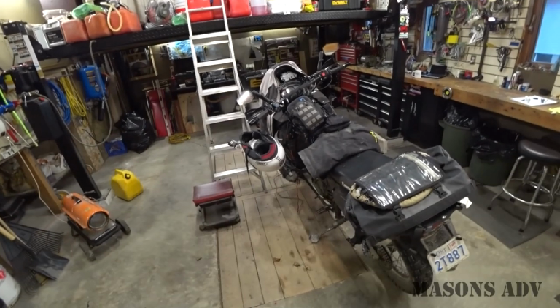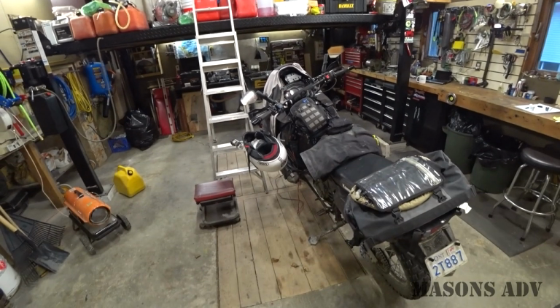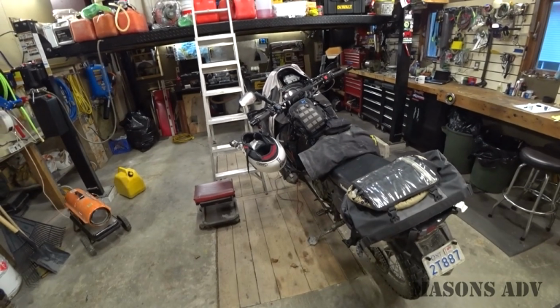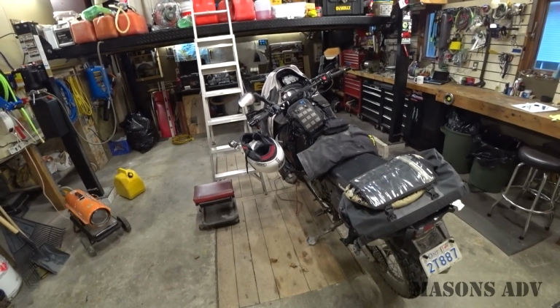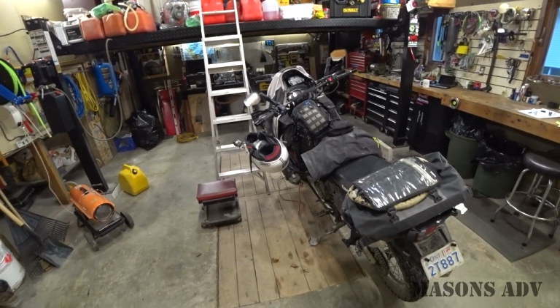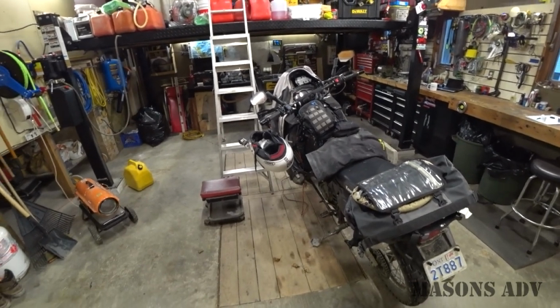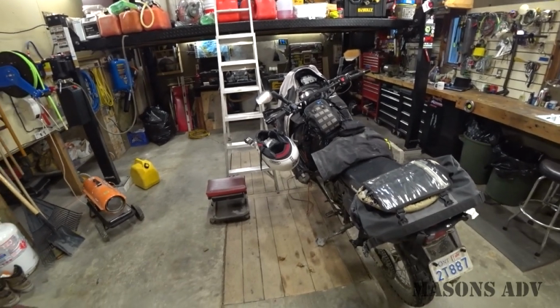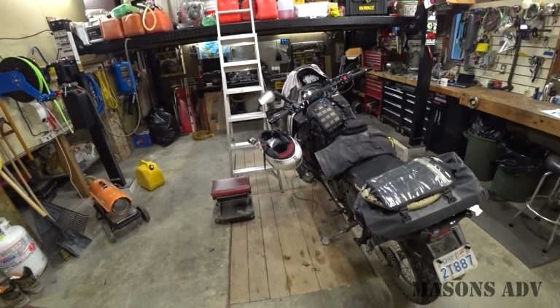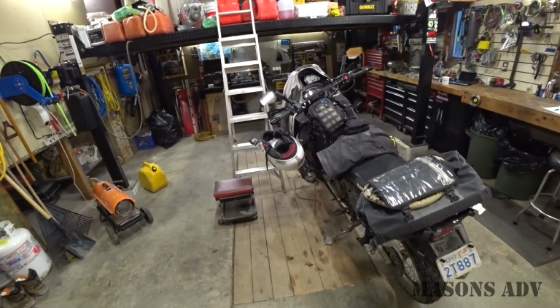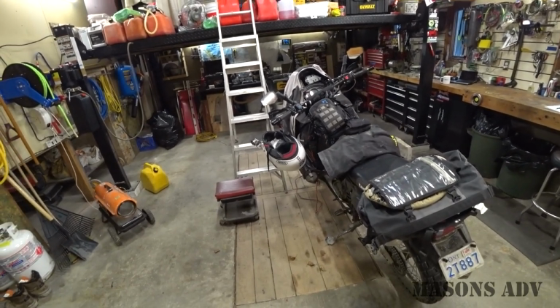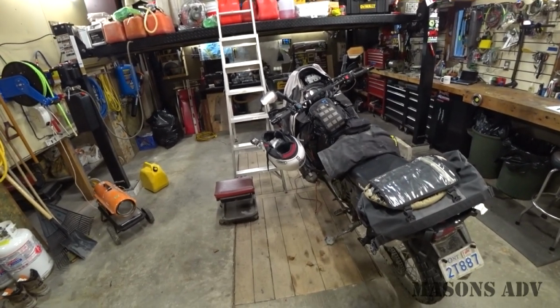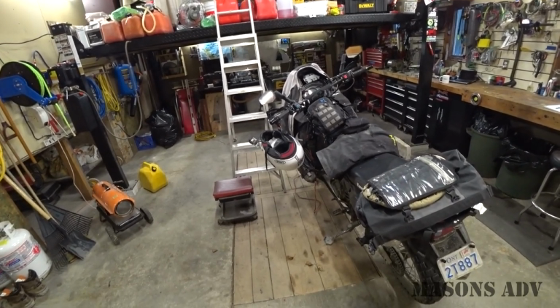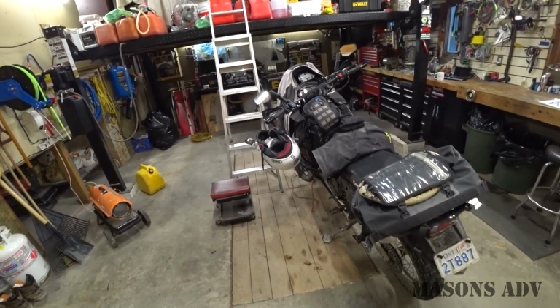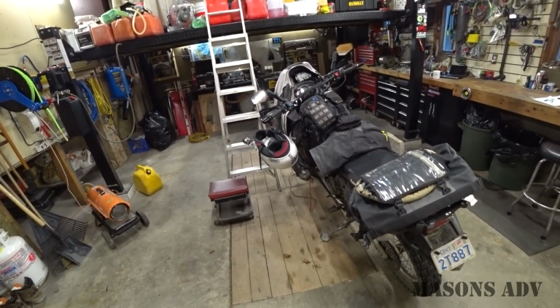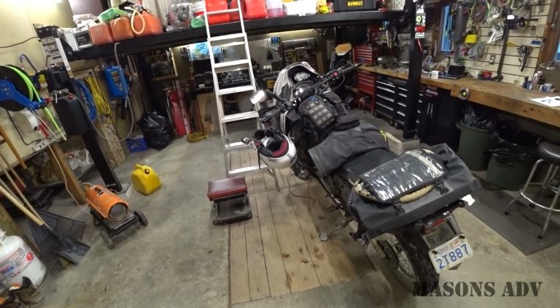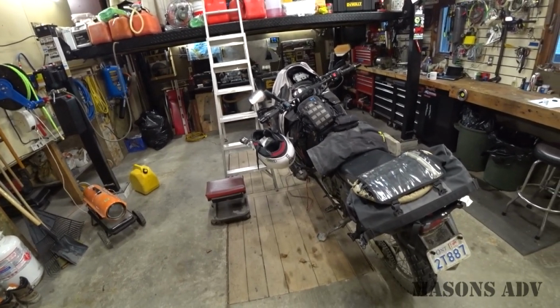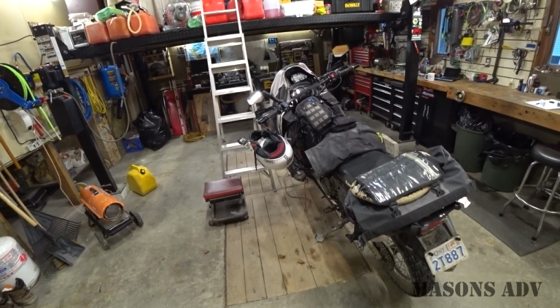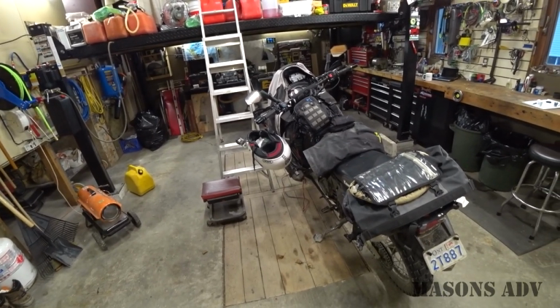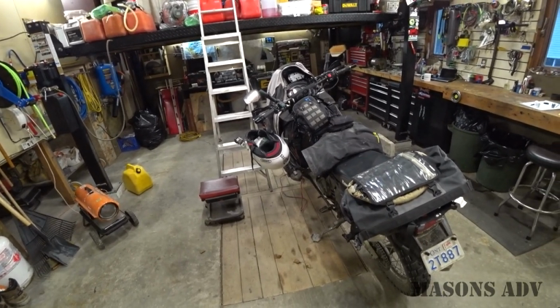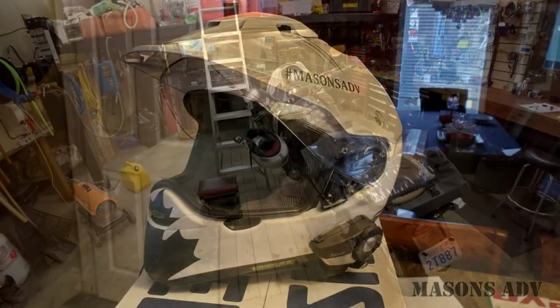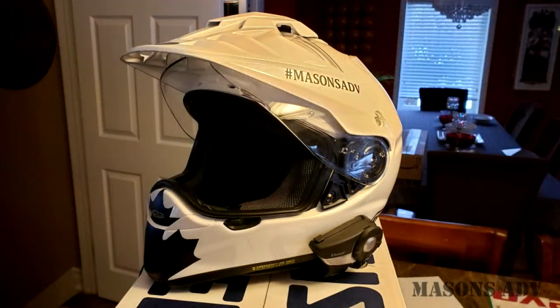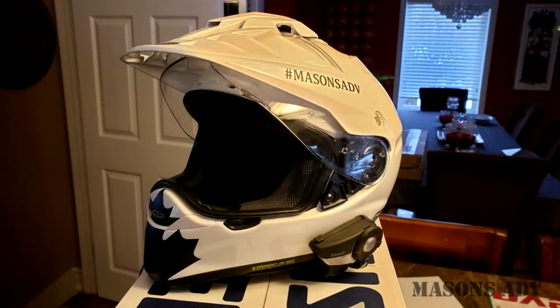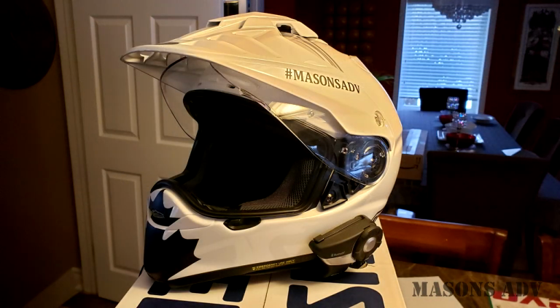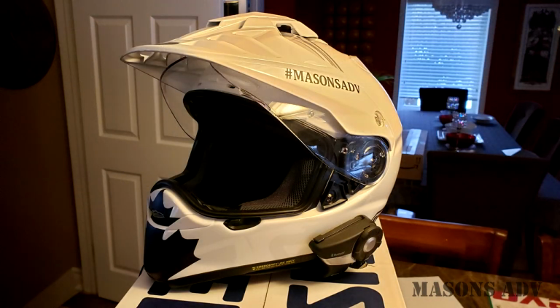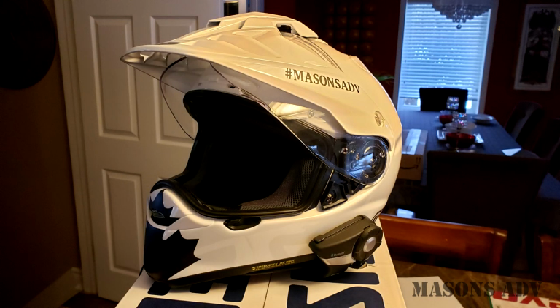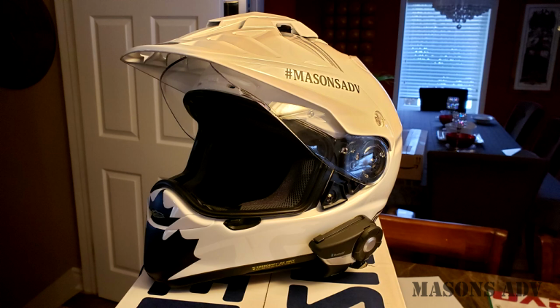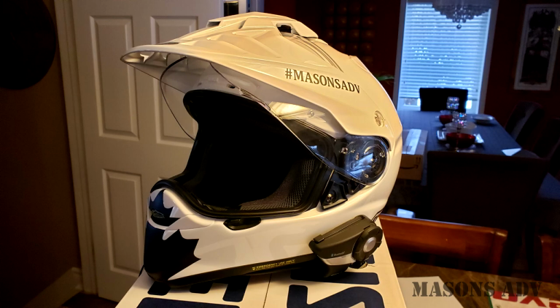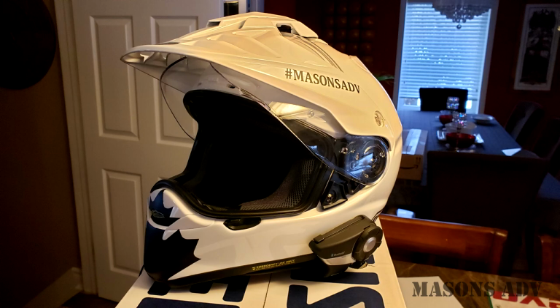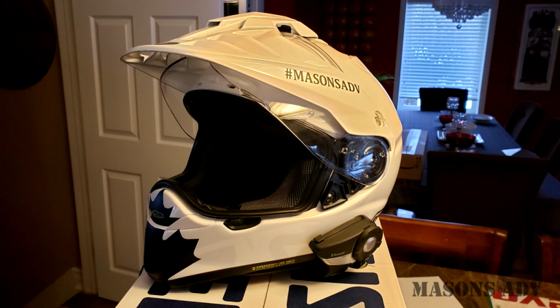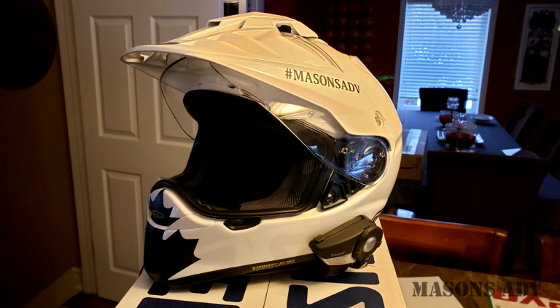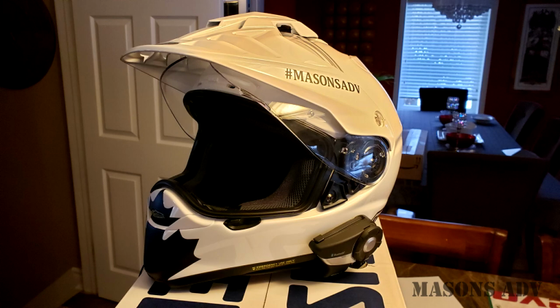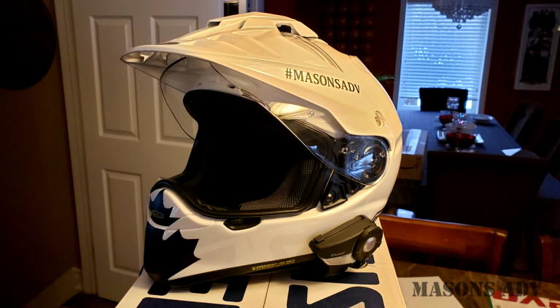Hey guys, Mason here, and today we're going to have a look at my Shoei Hornet X2.